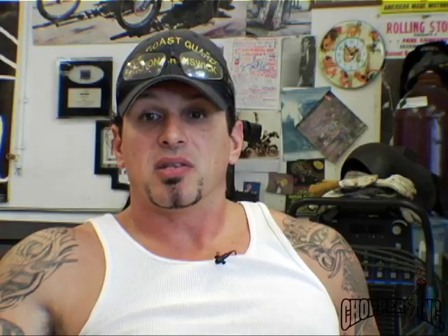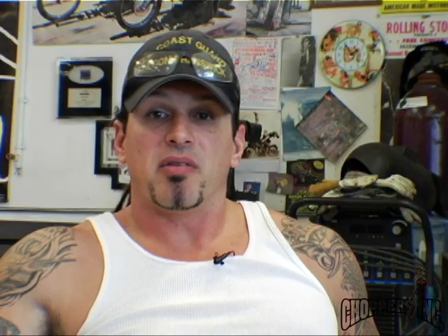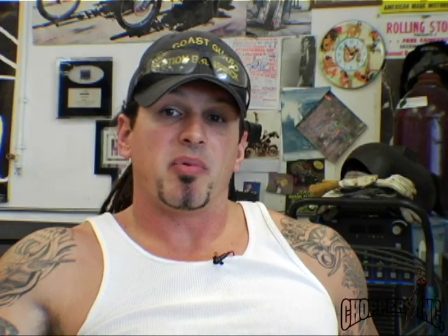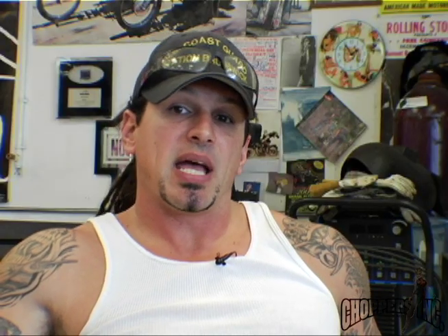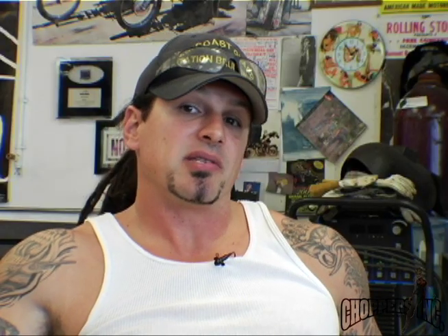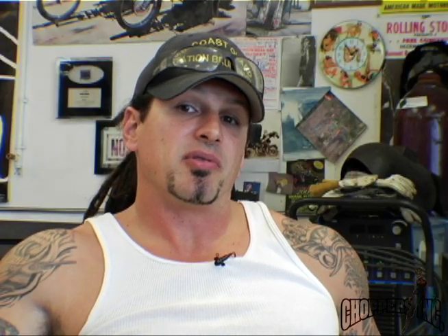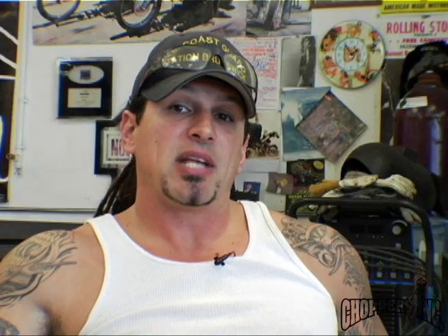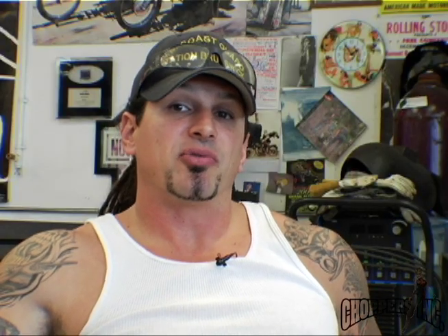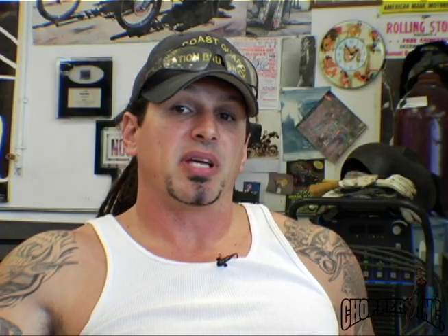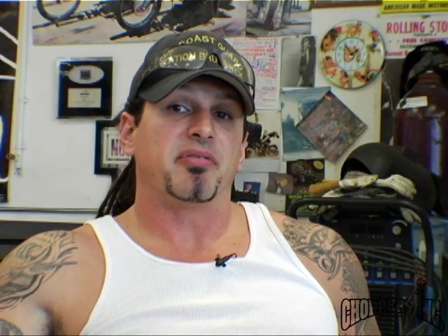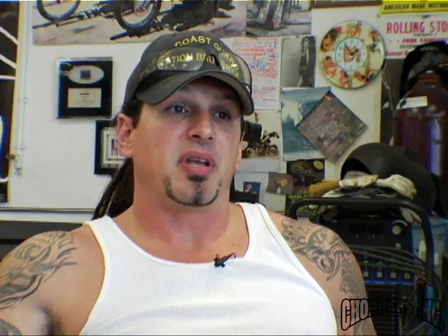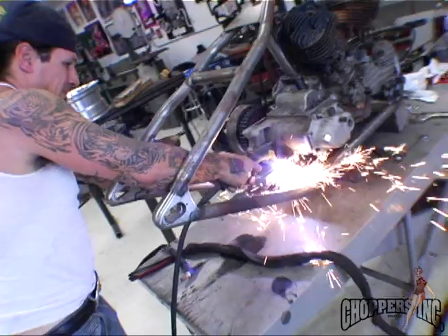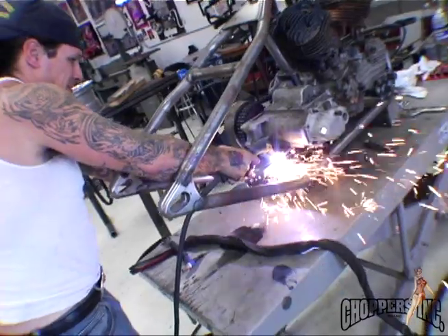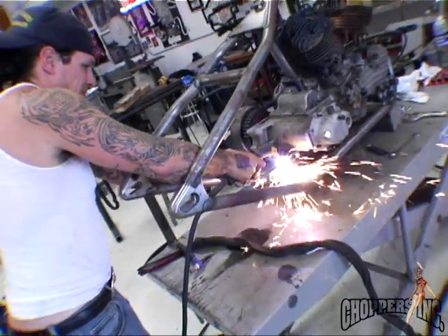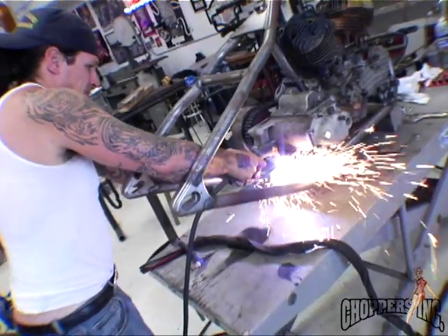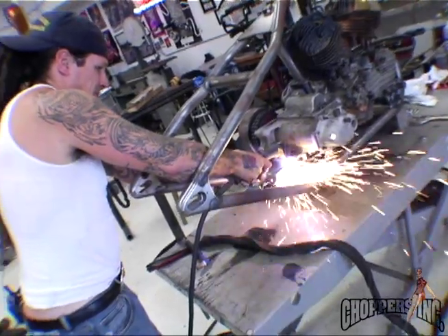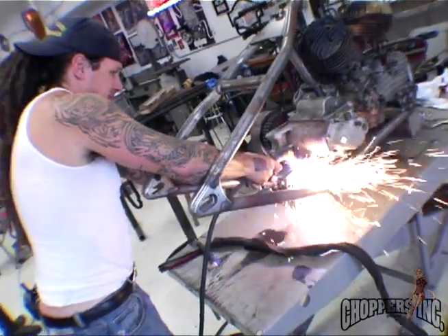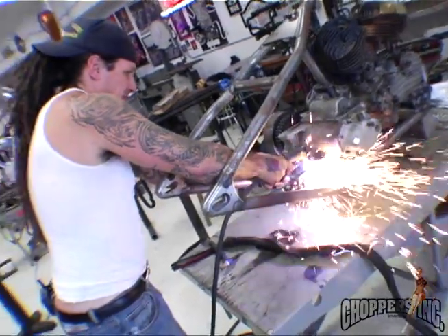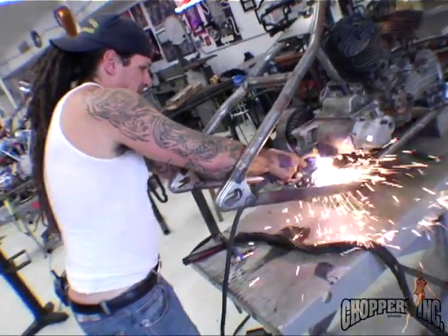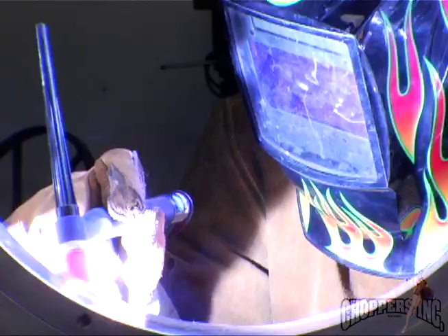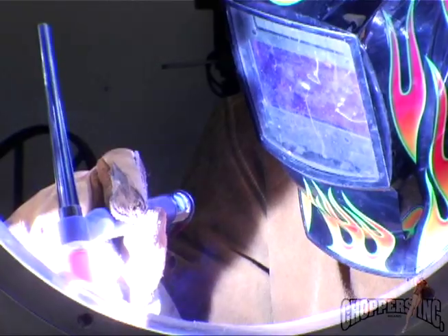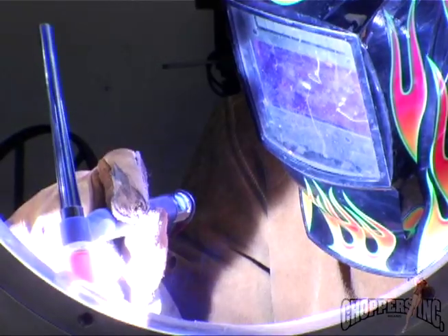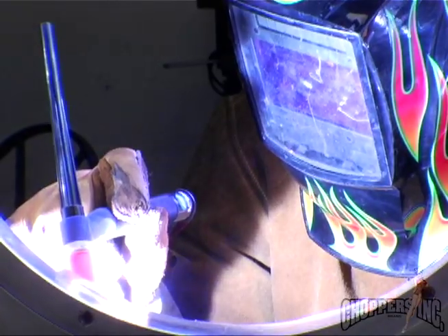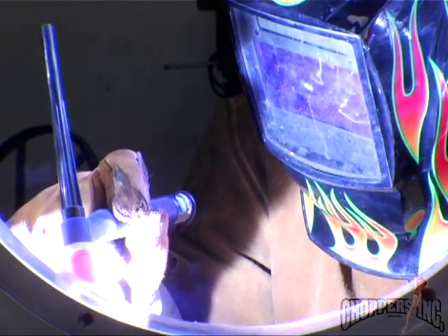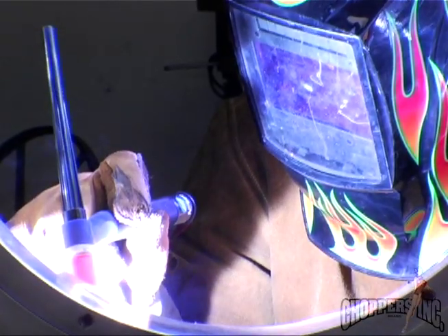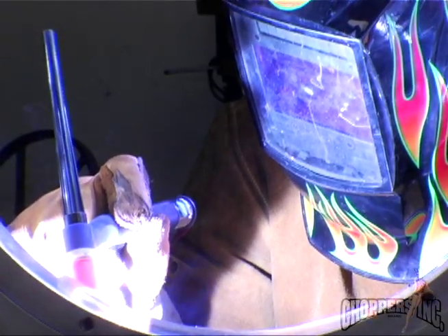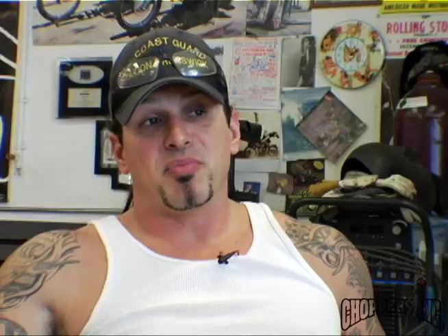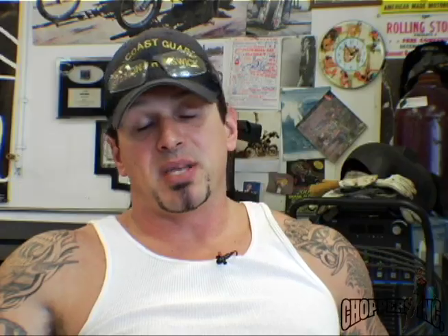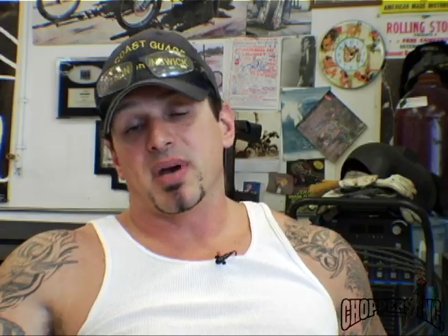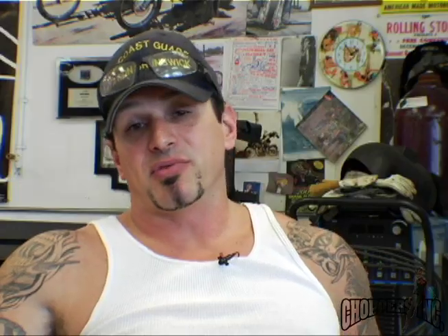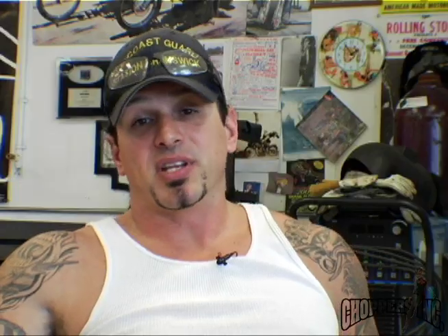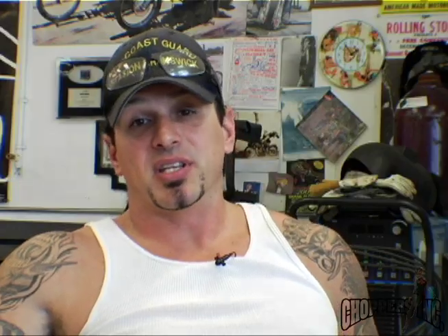Everybody has their natural gift, and I think mine is pounding out the metal and also making bikes run good.